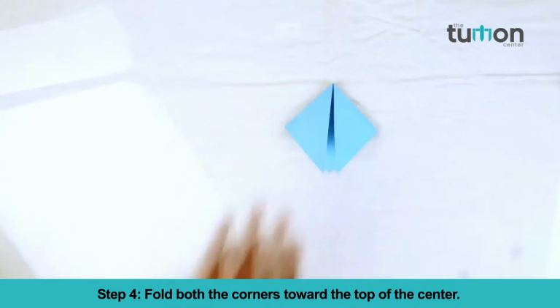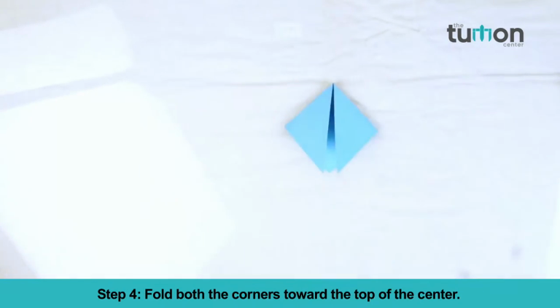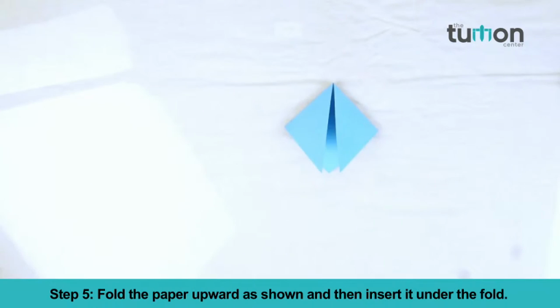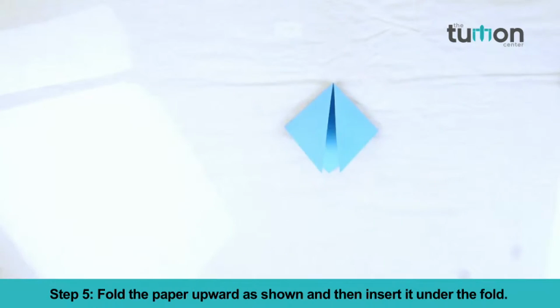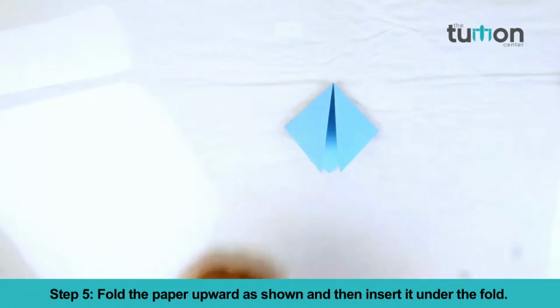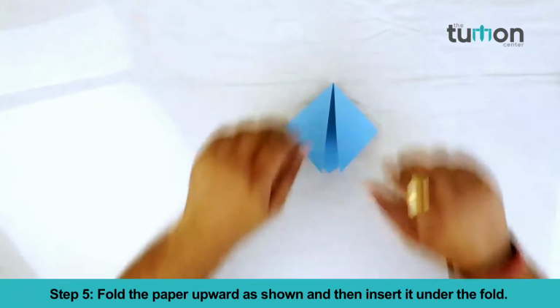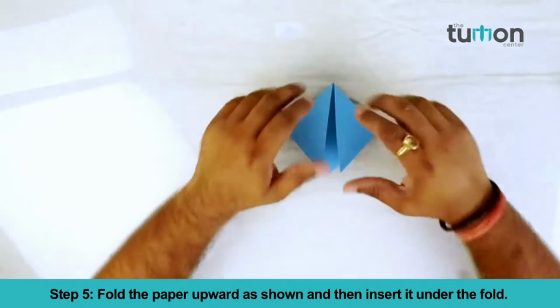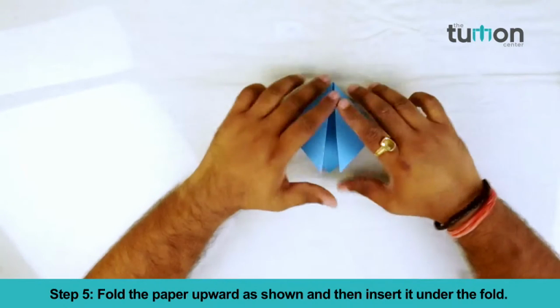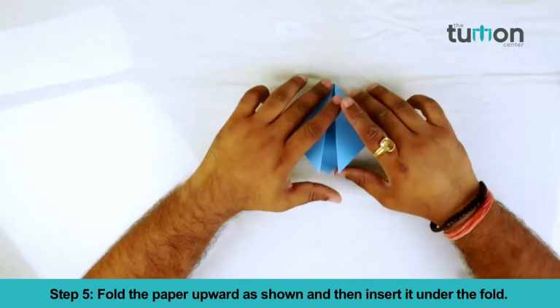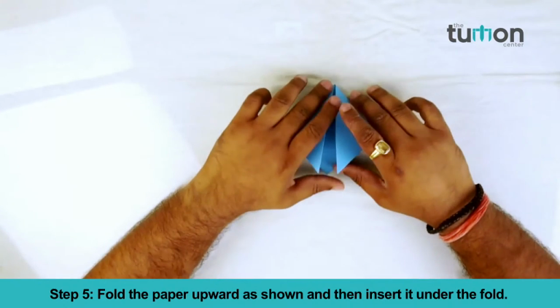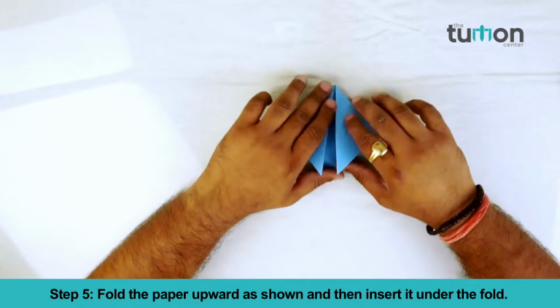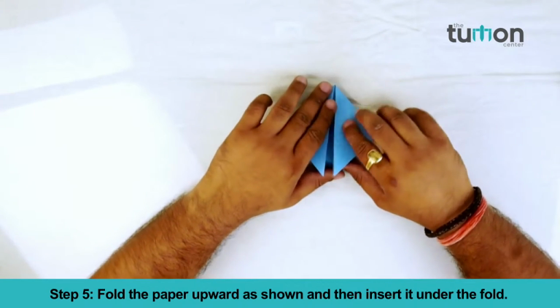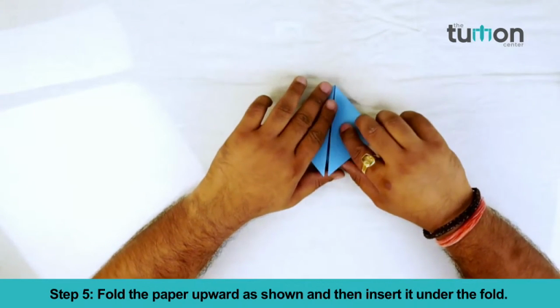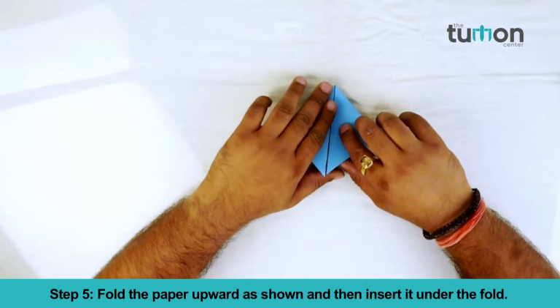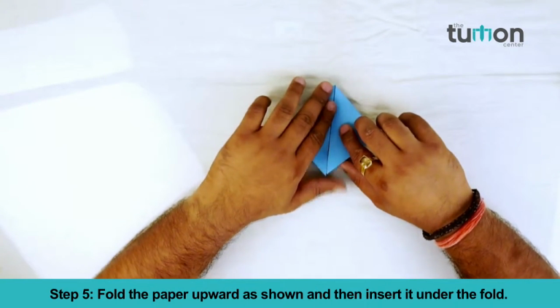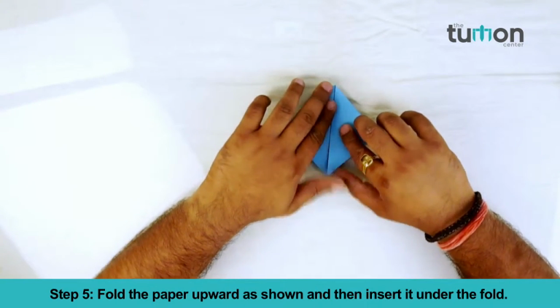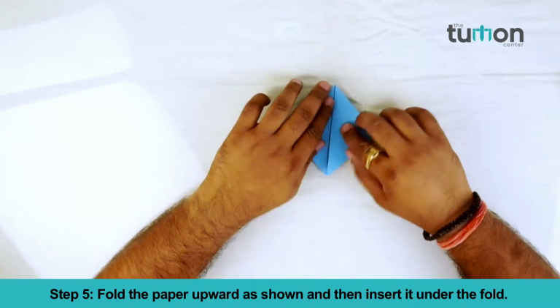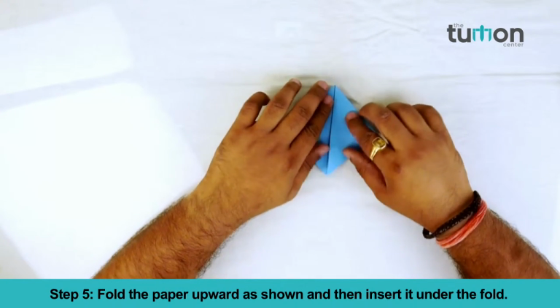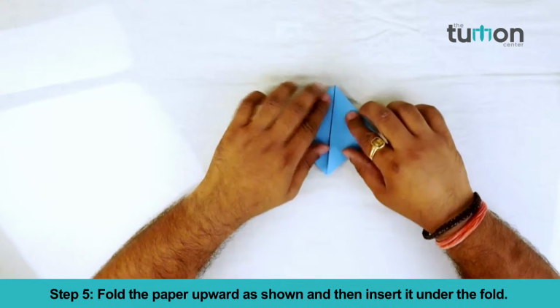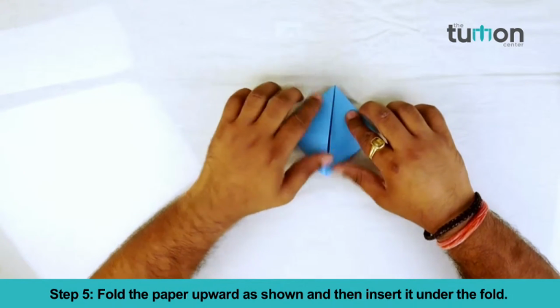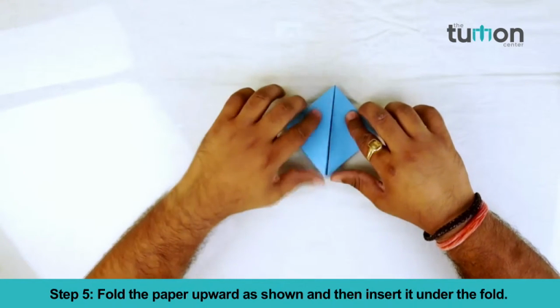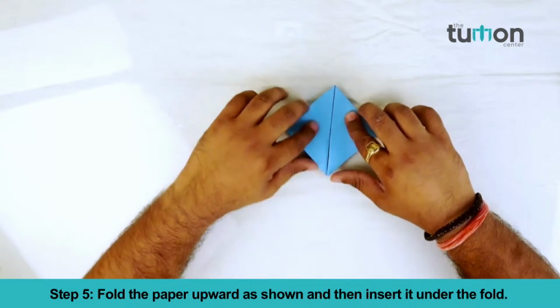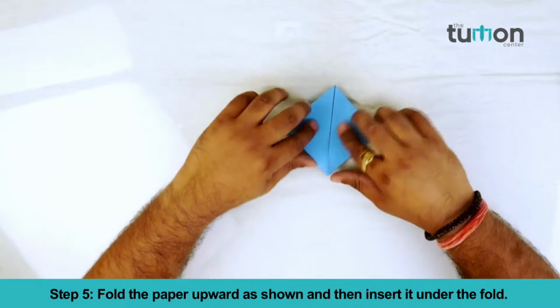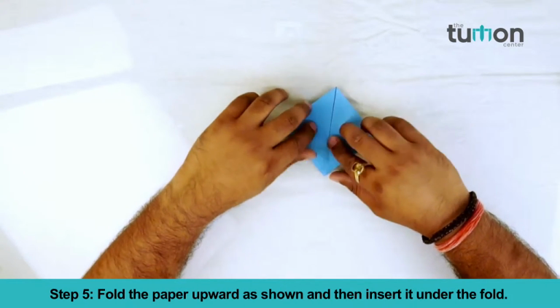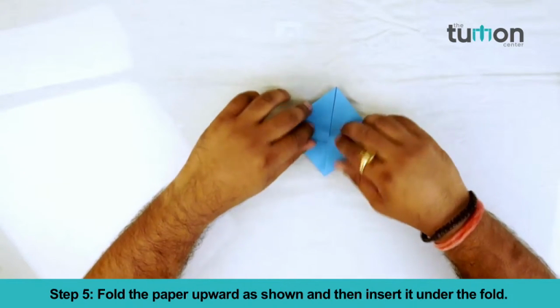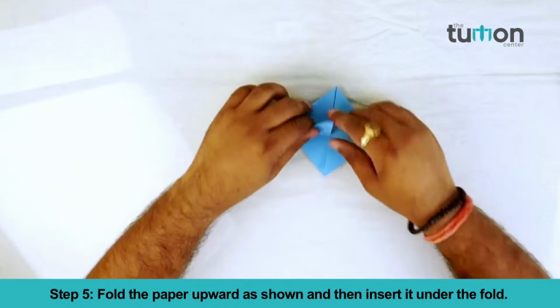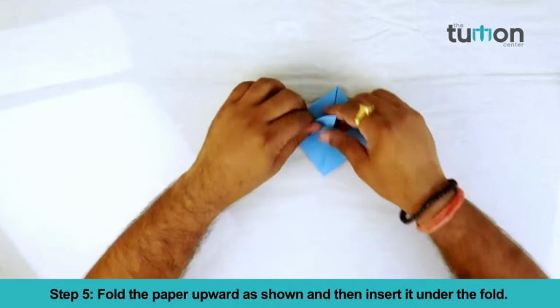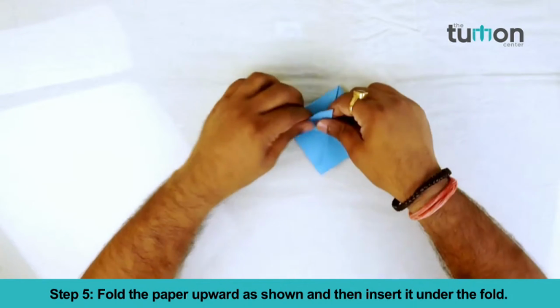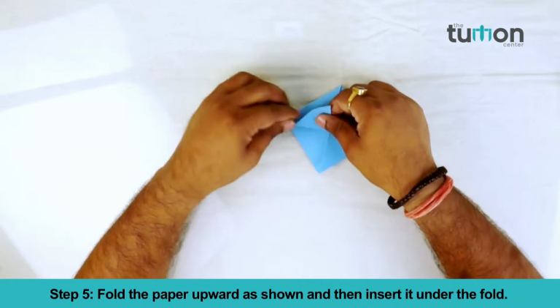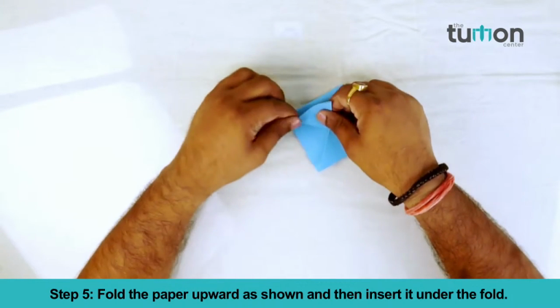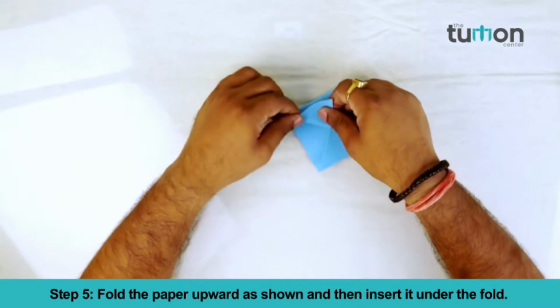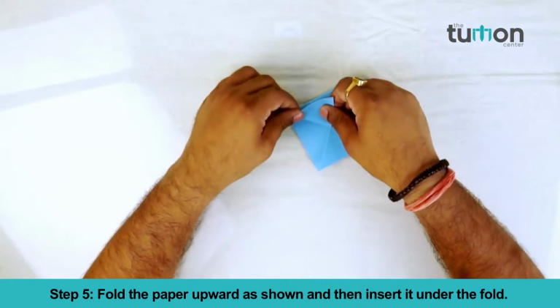Step 5. Fold the paper upward as shown and then insert it under the fold.